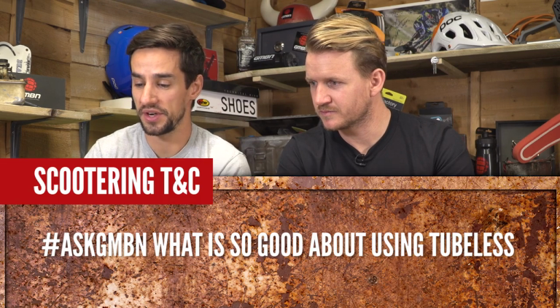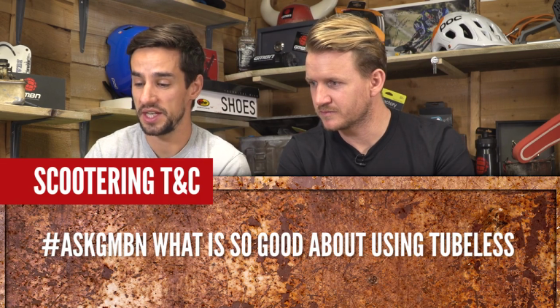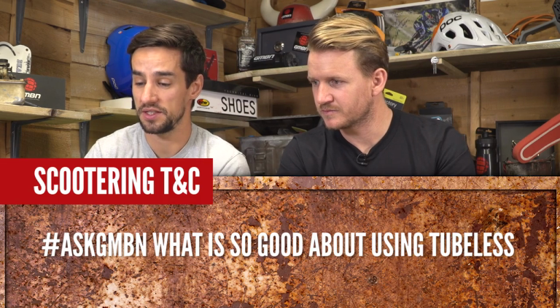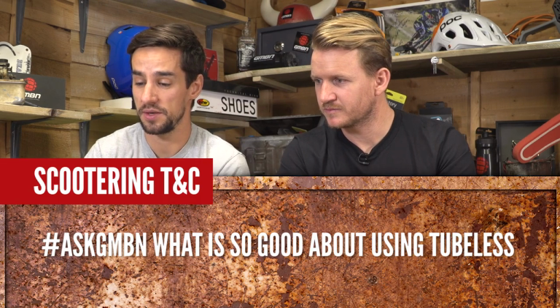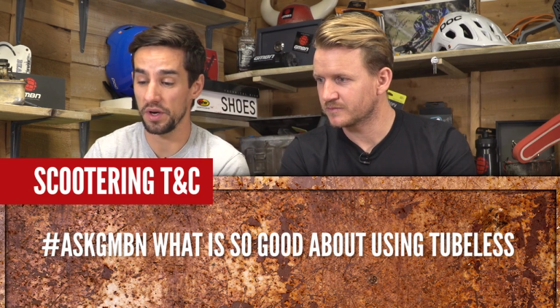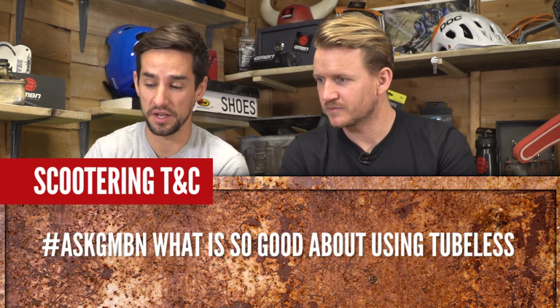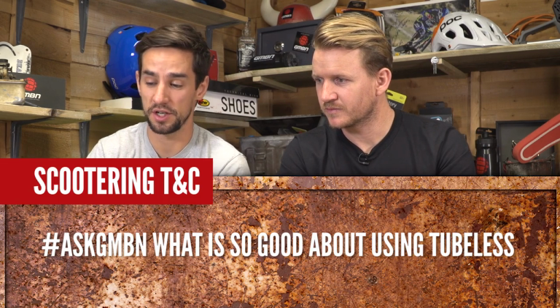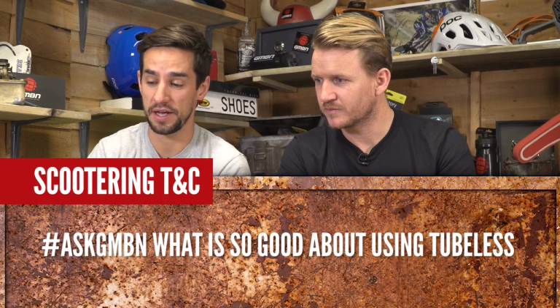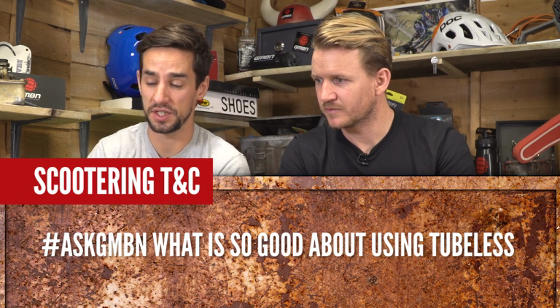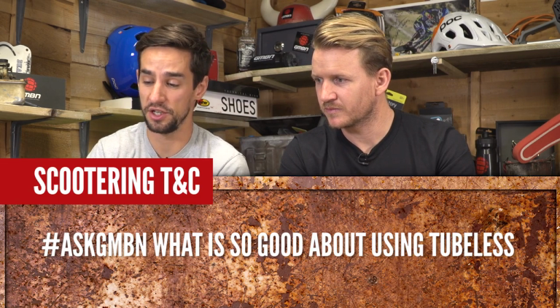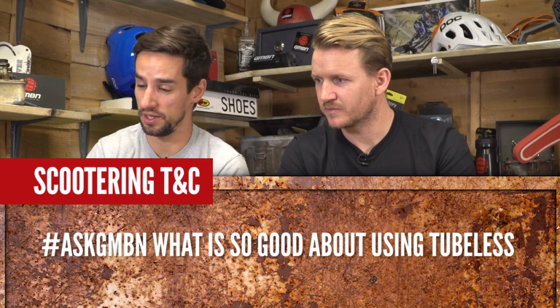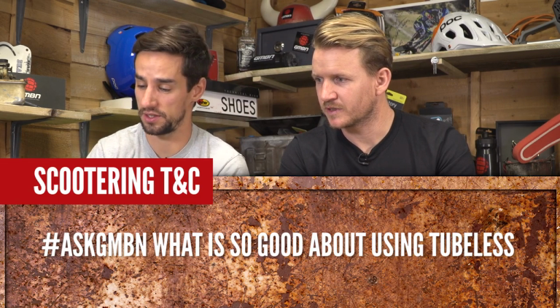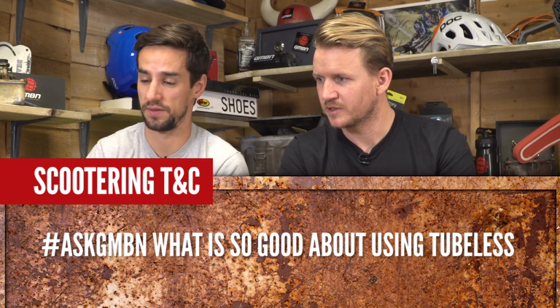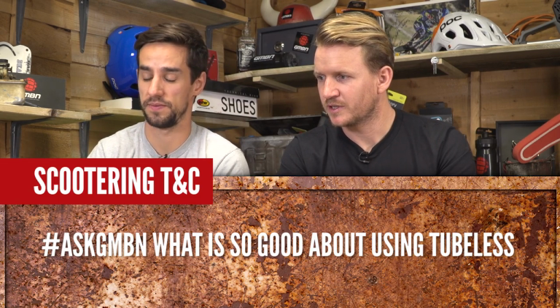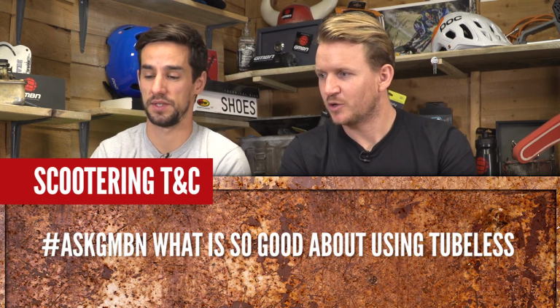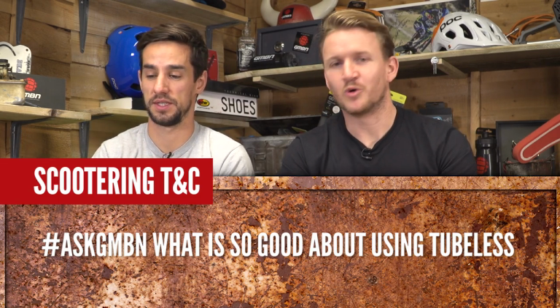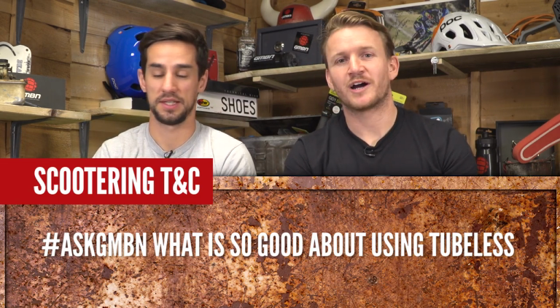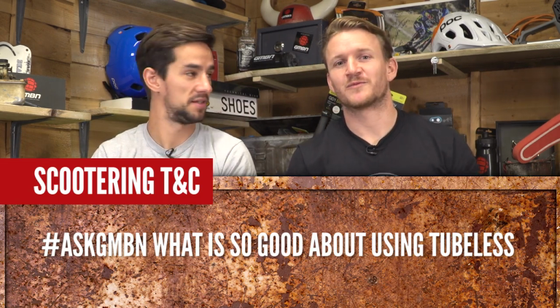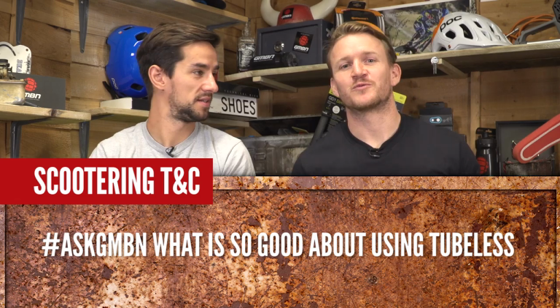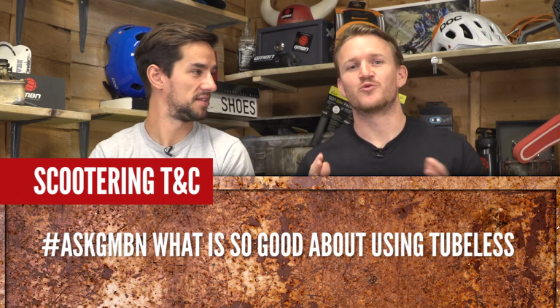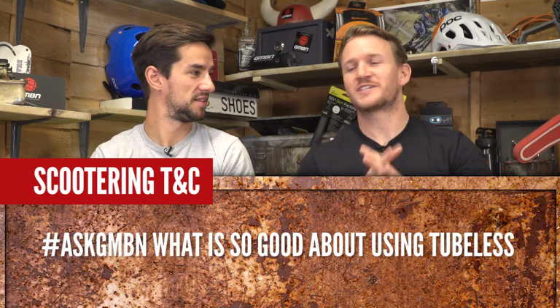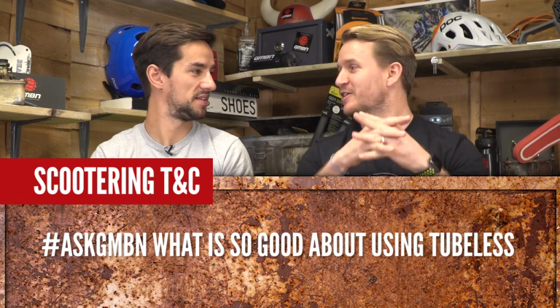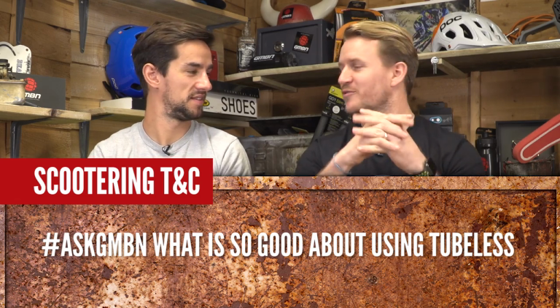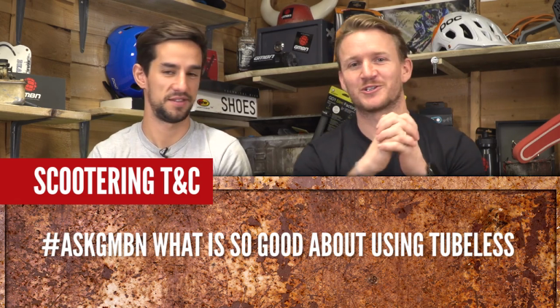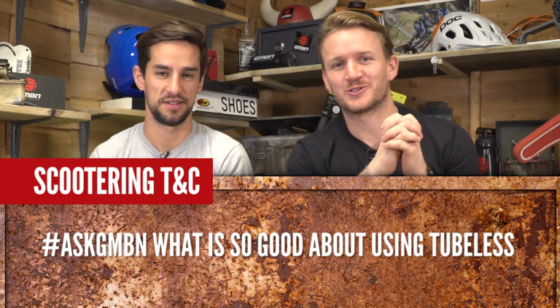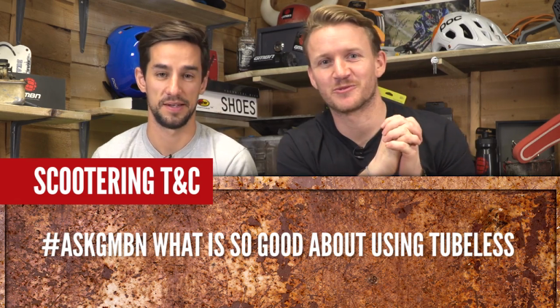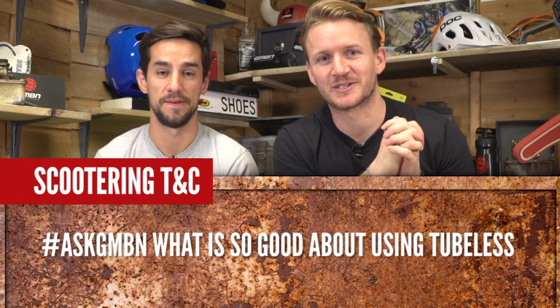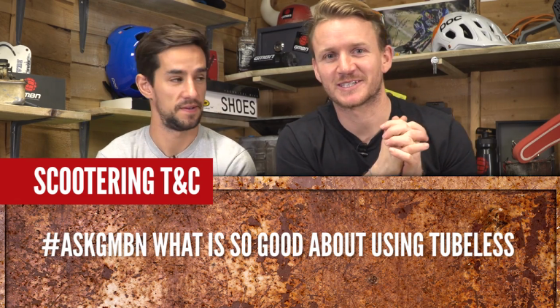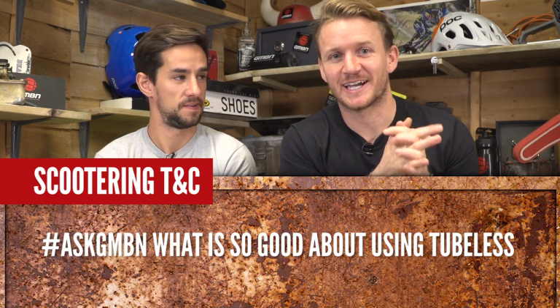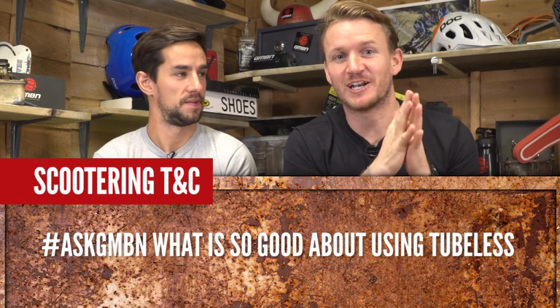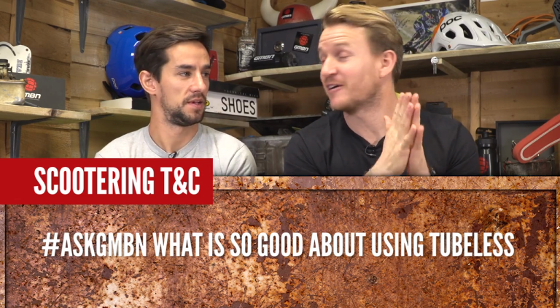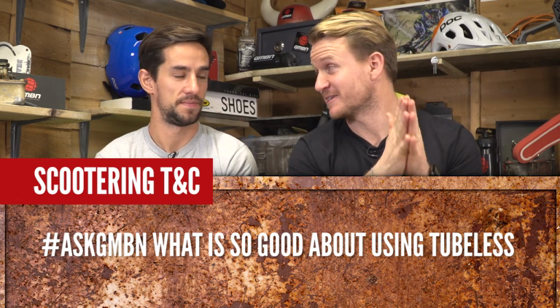Another tyre question from Scootering TNC: what is so good about using tubeless? I'm recently converted to tubeless and I love it.